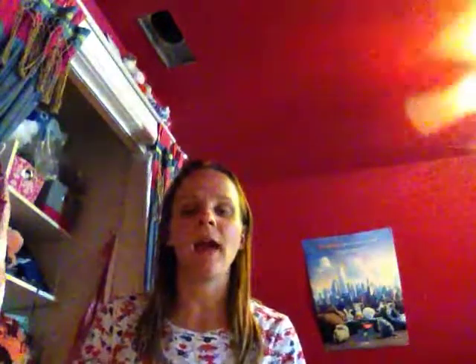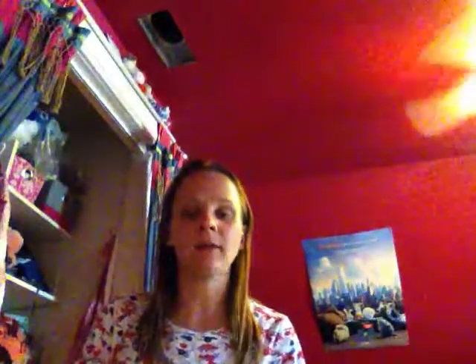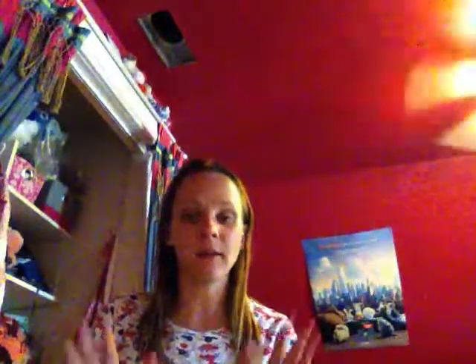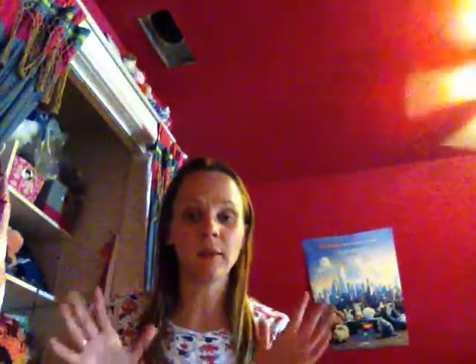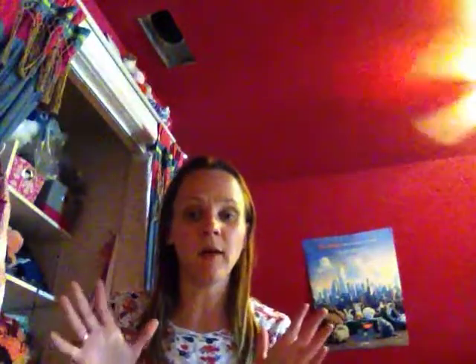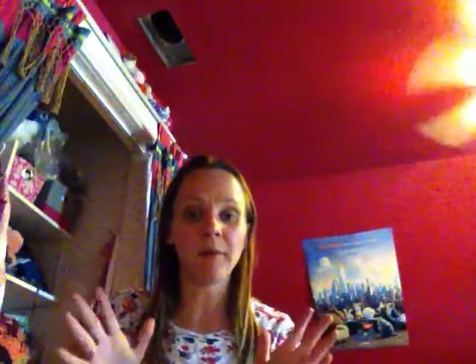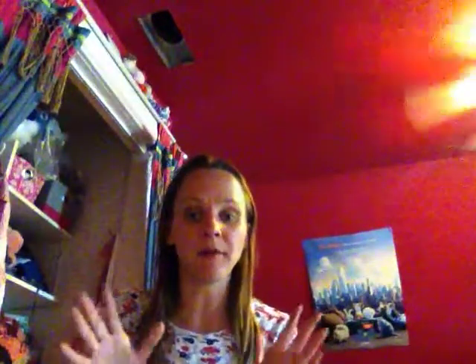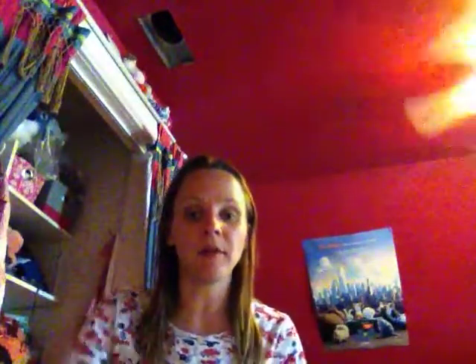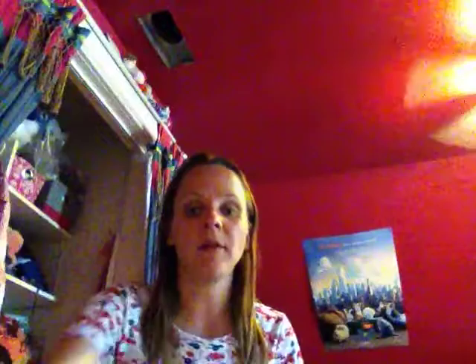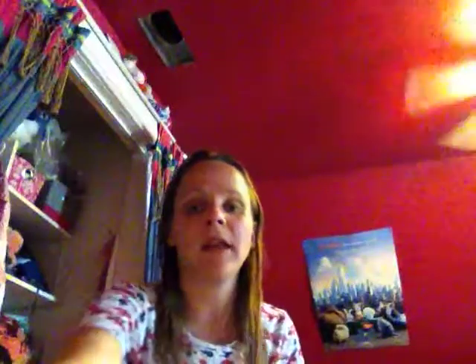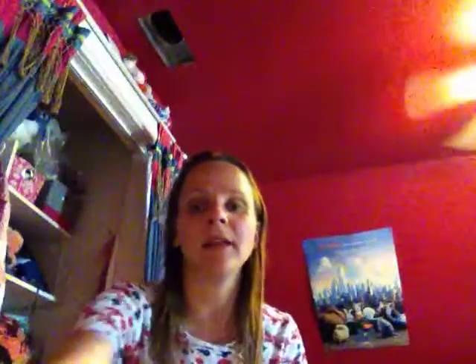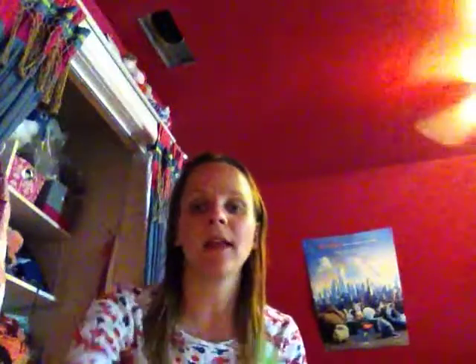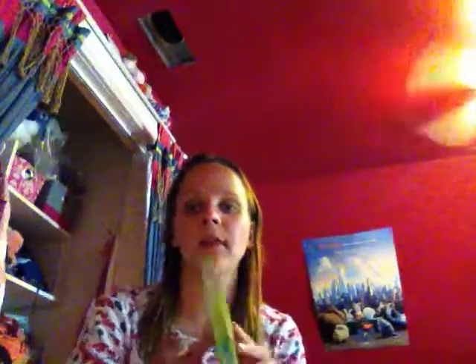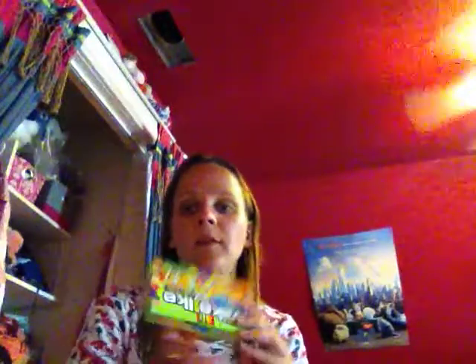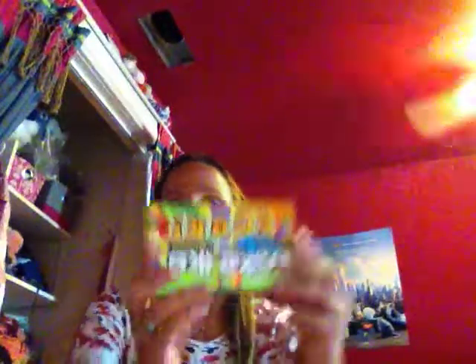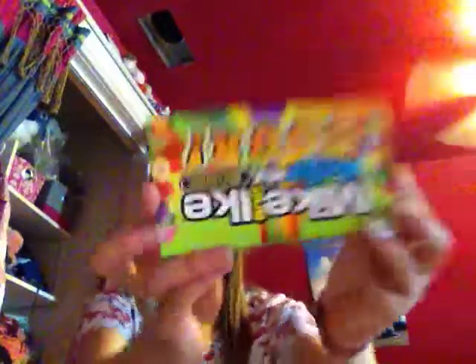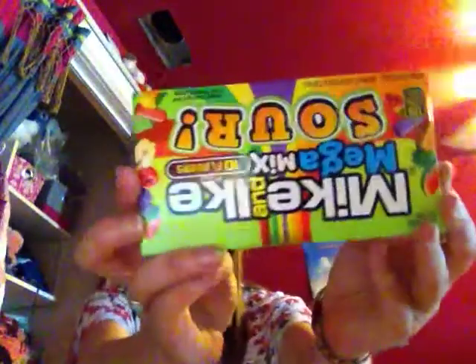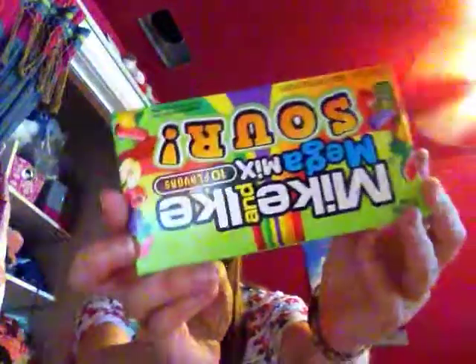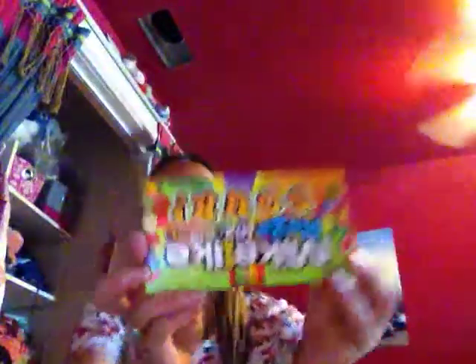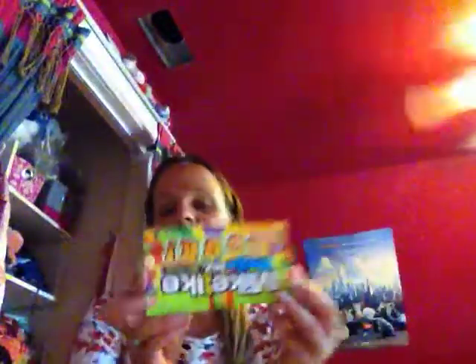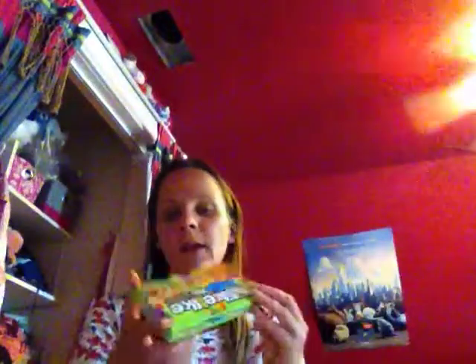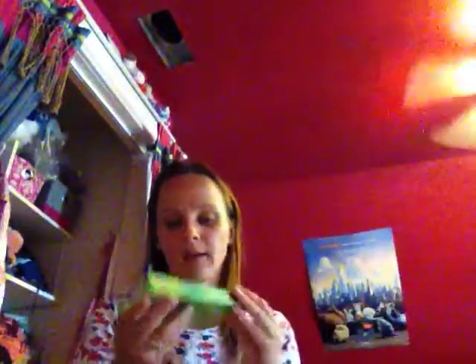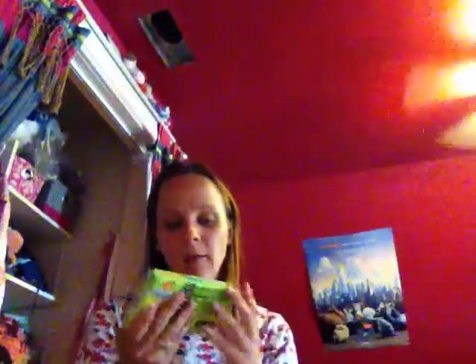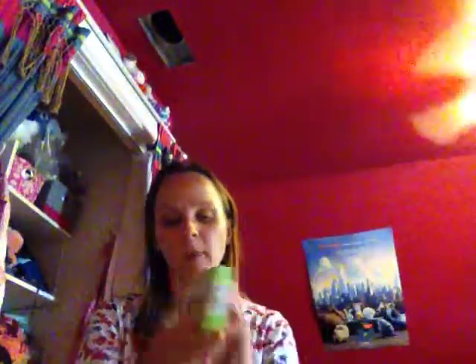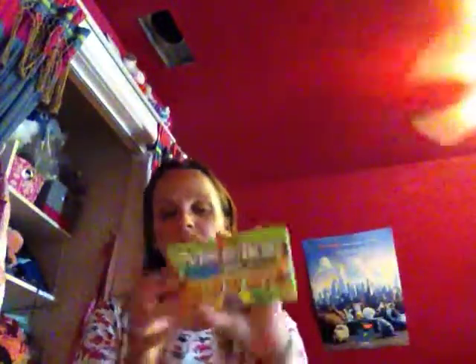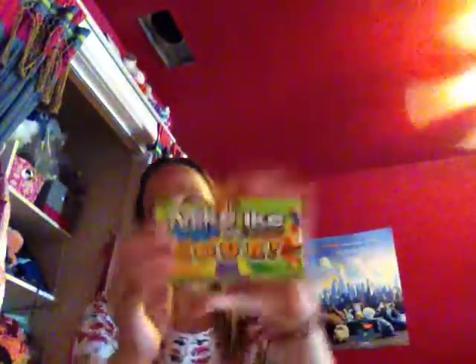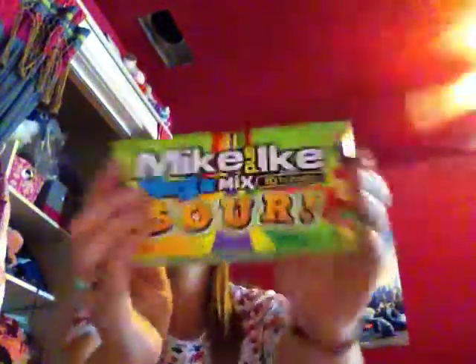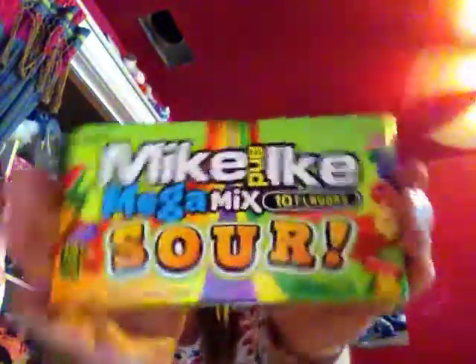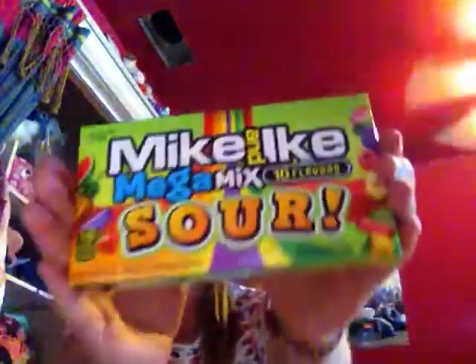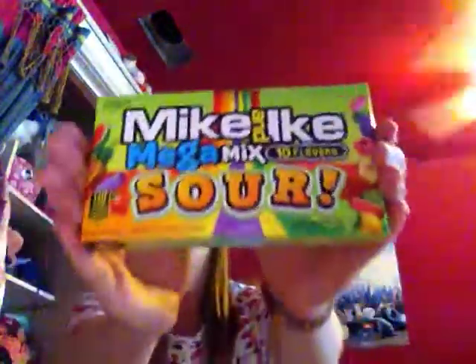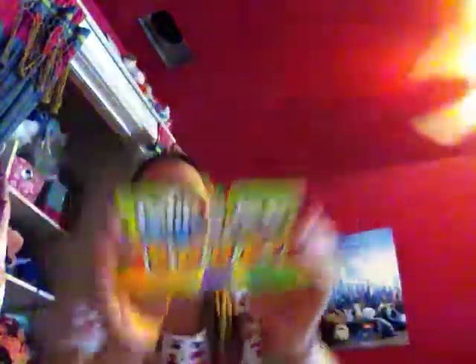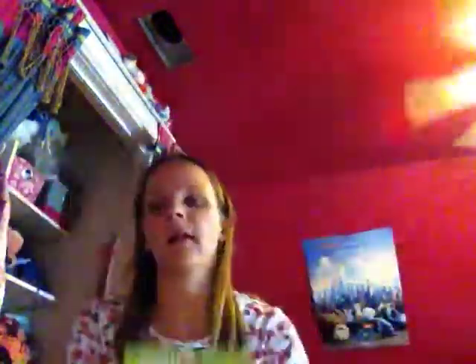And today in this video, I'm going to do a 90-day status video of Mike and Ike Sour.